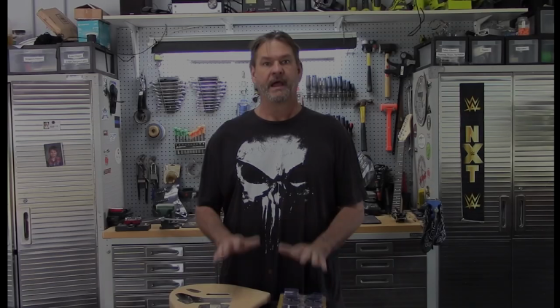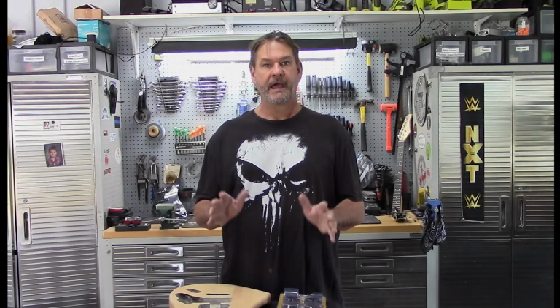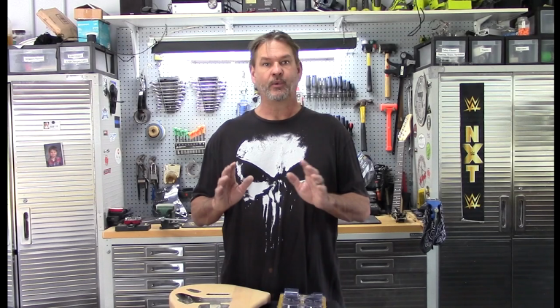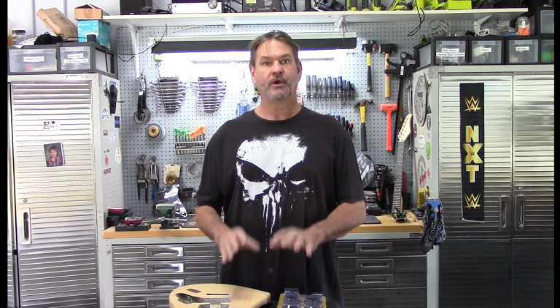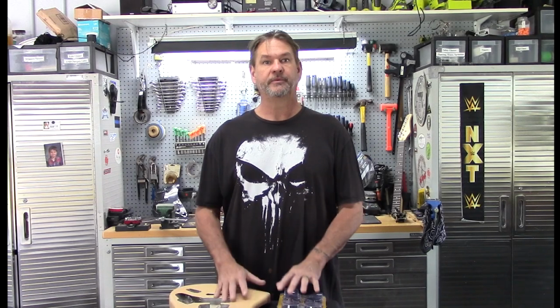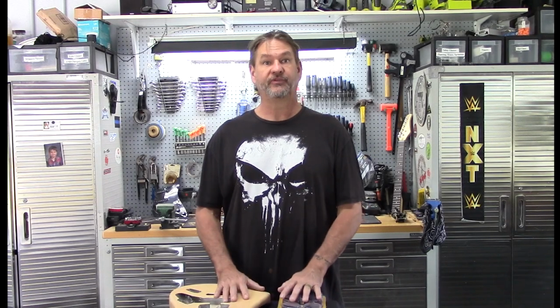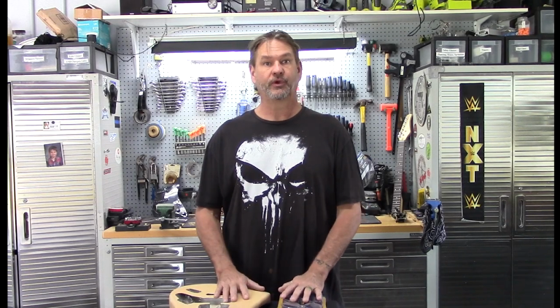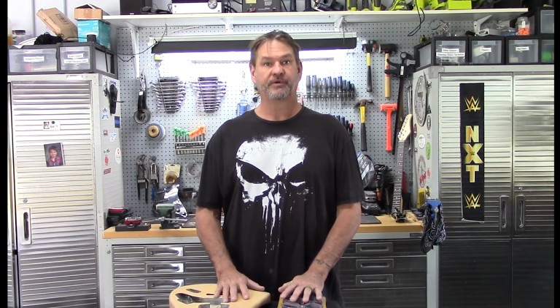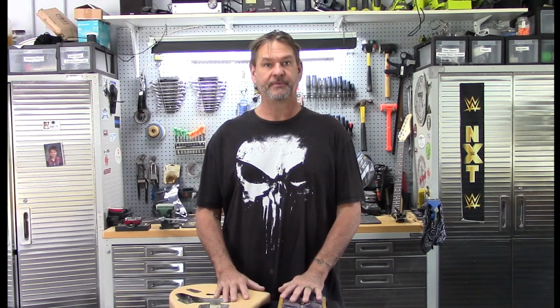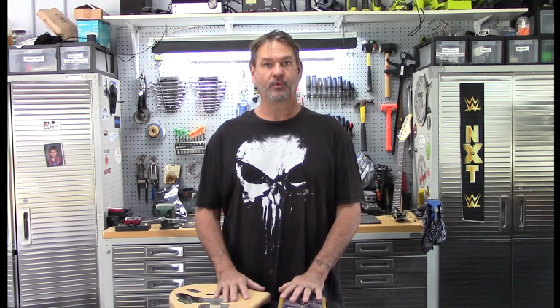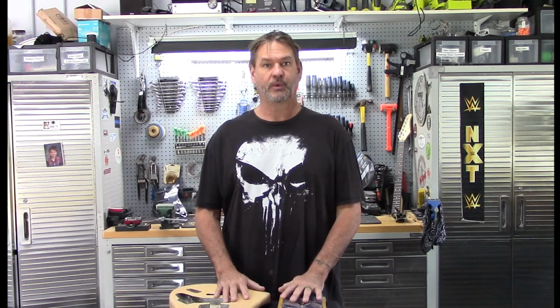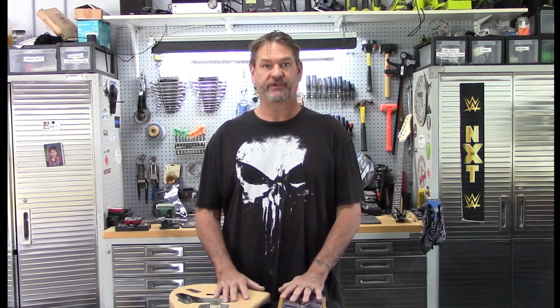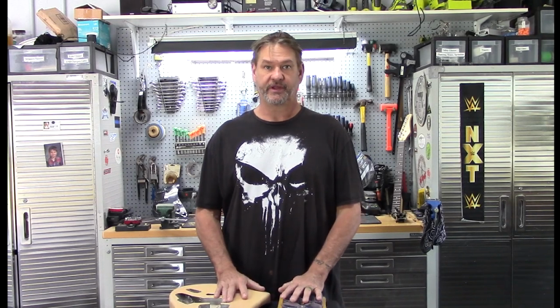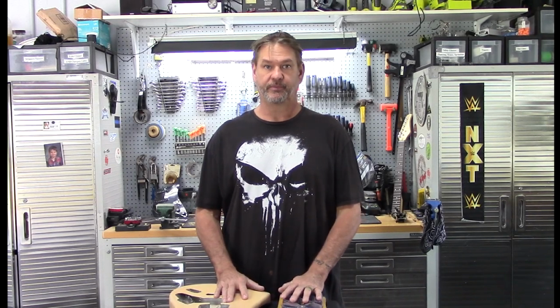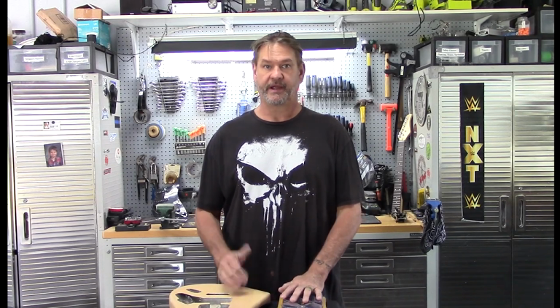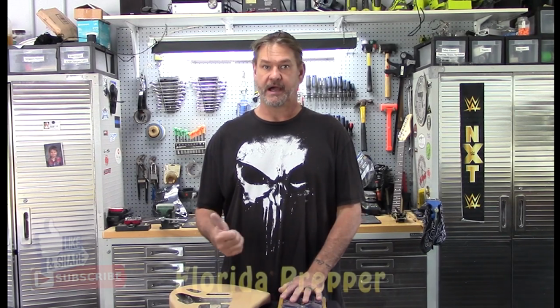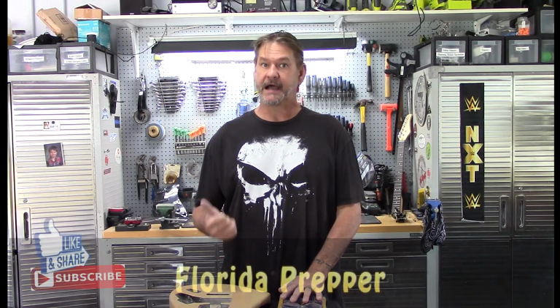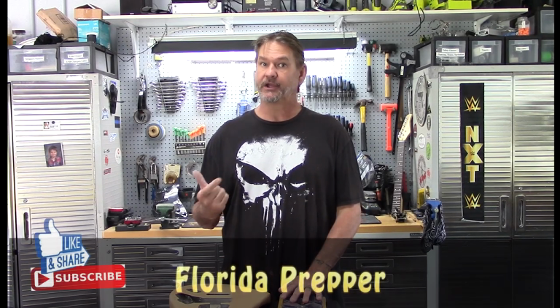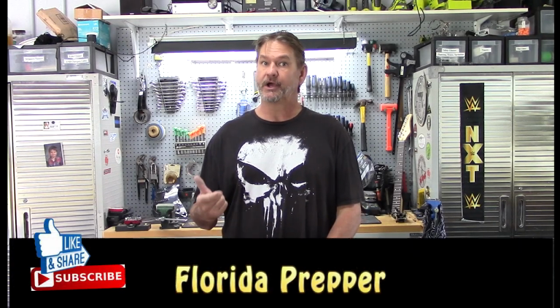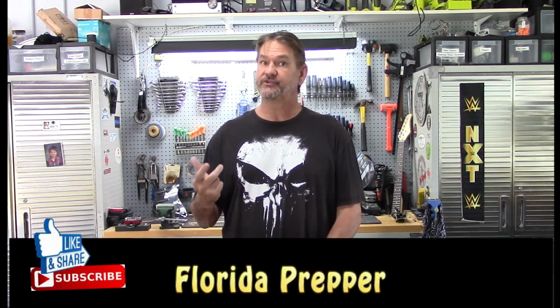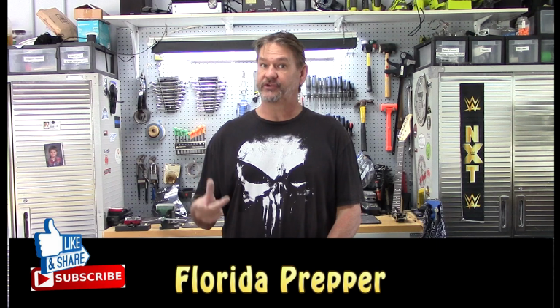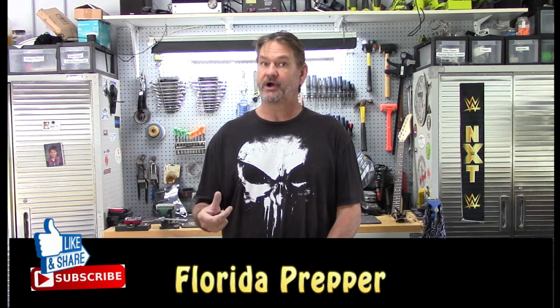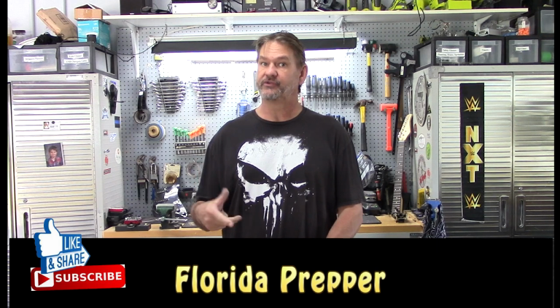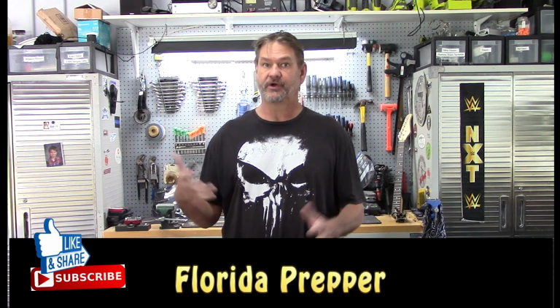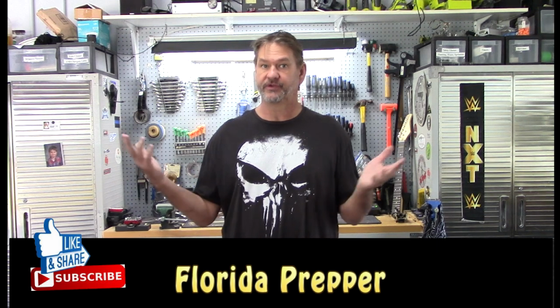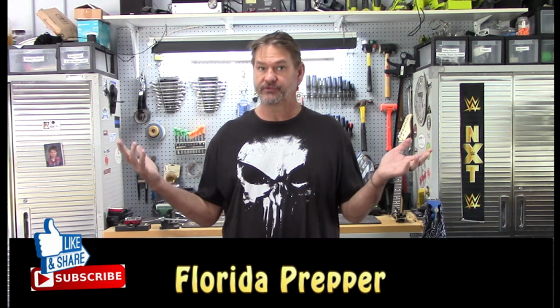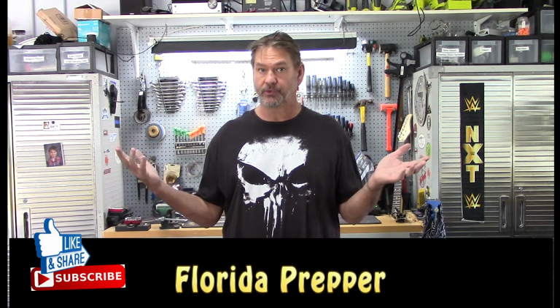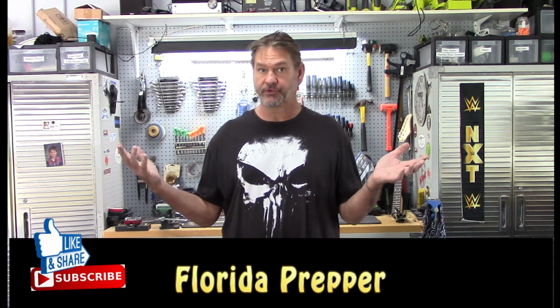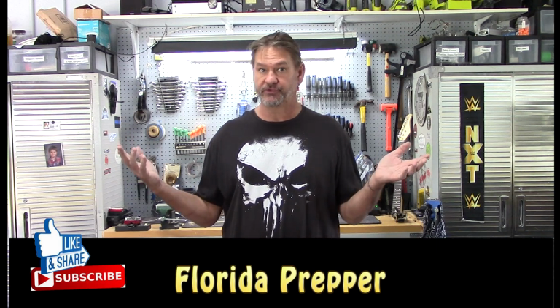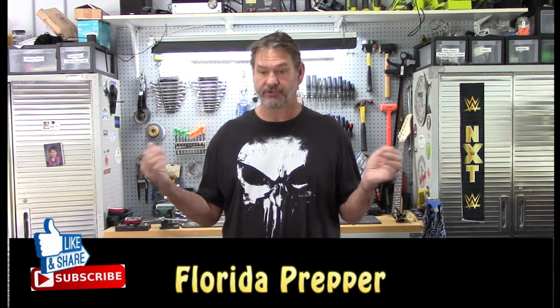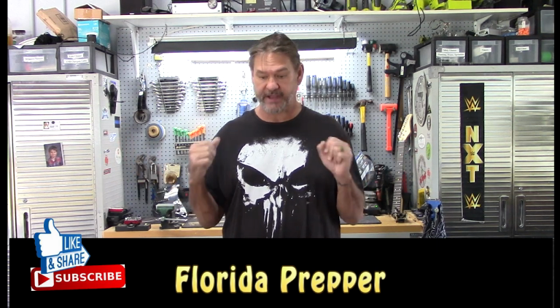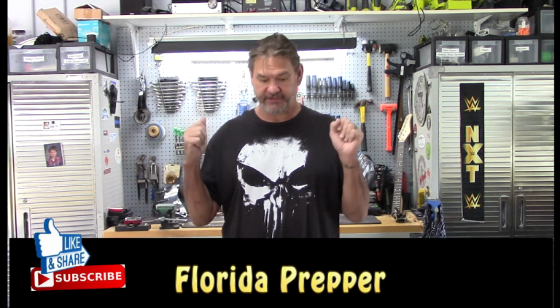Hey, welcome to Florida Prepper where we celebrate God, guns, guitars, and all things cool to dudes and dudettes.